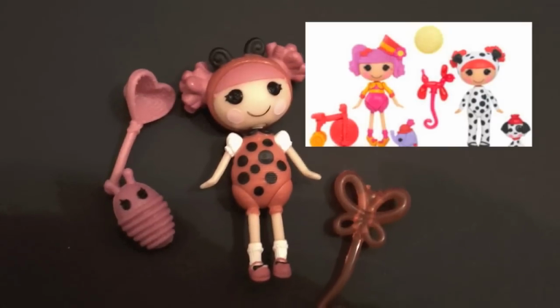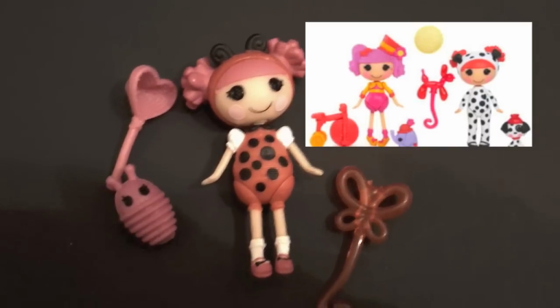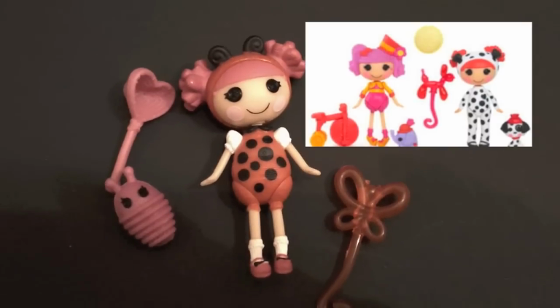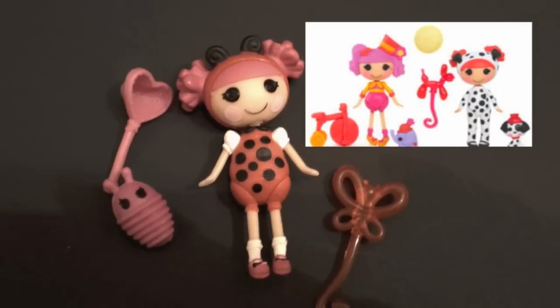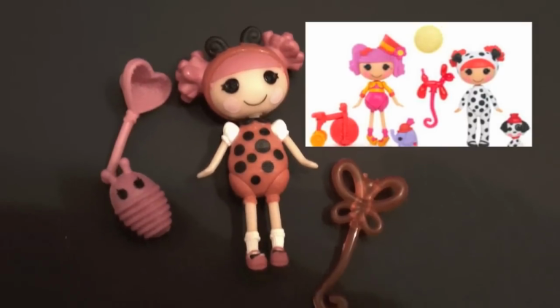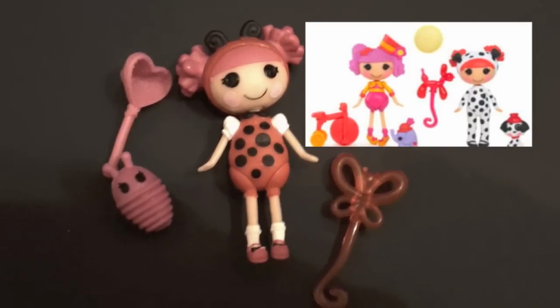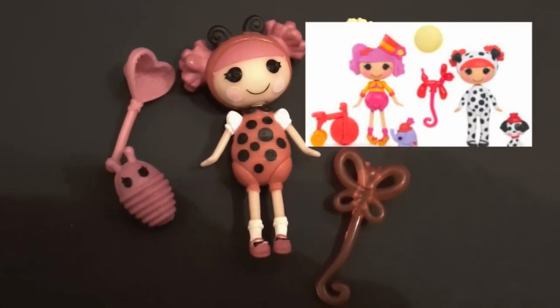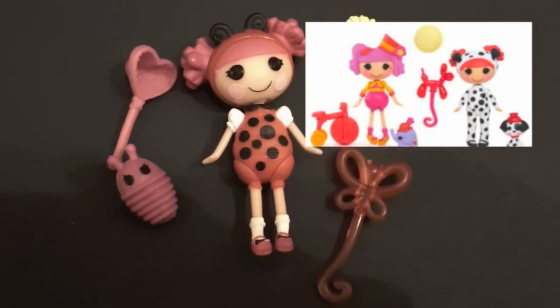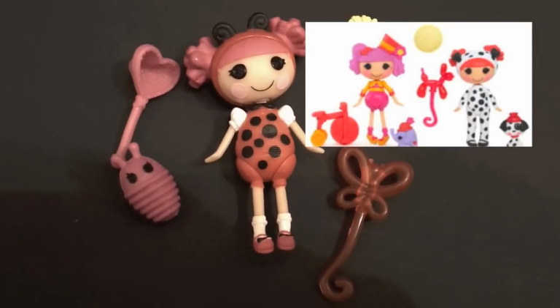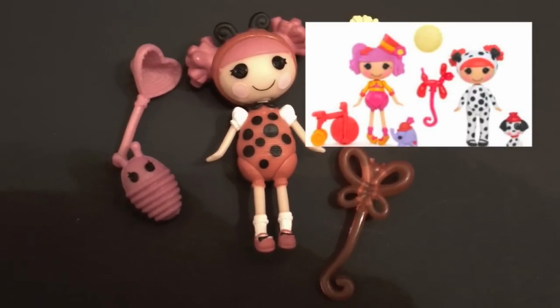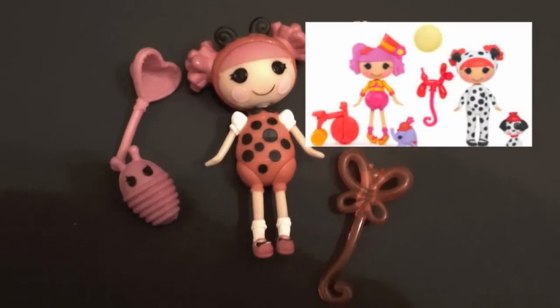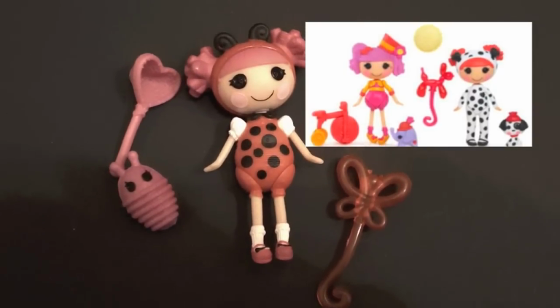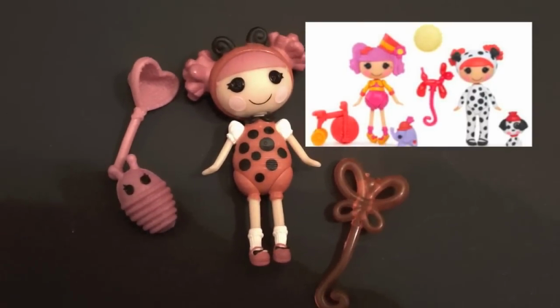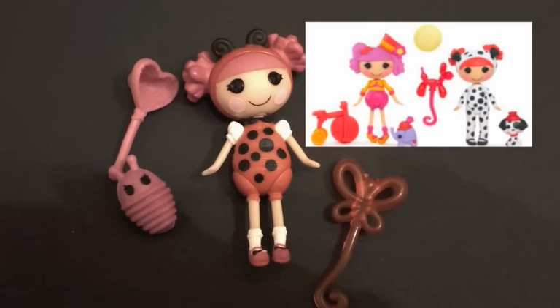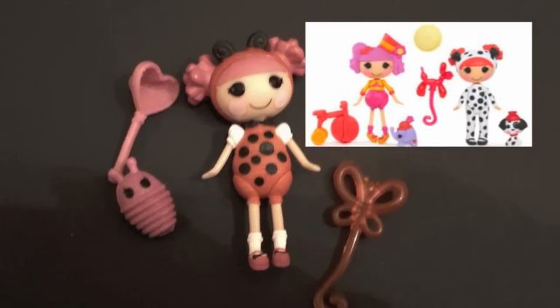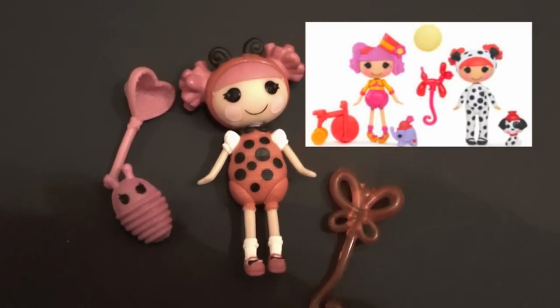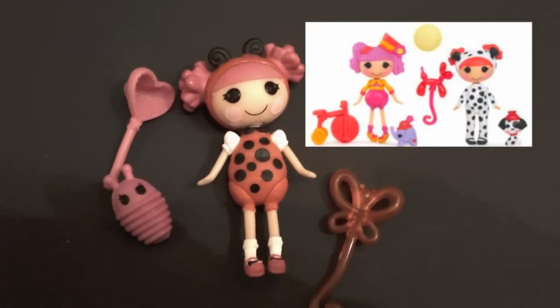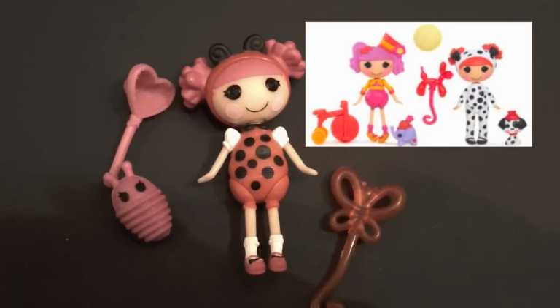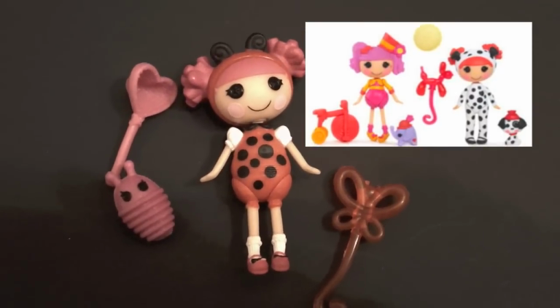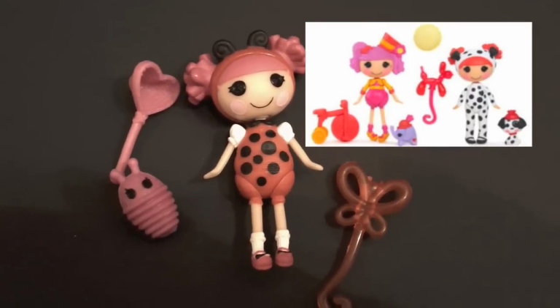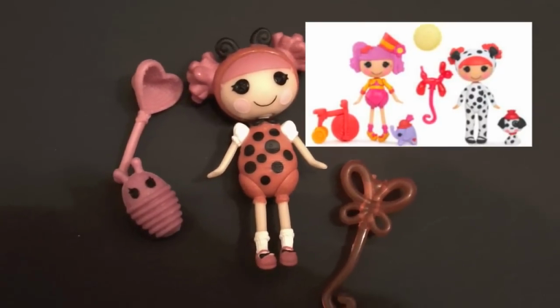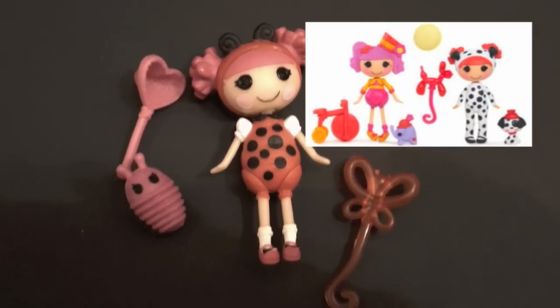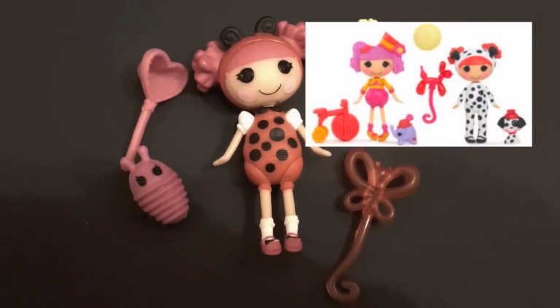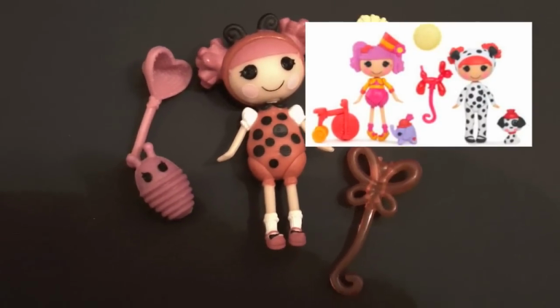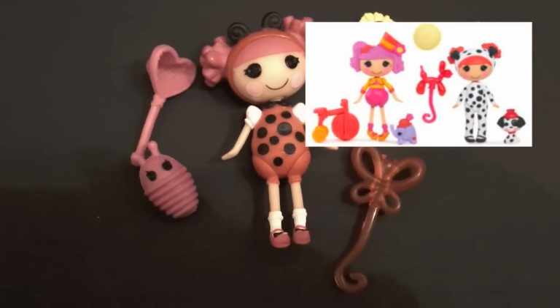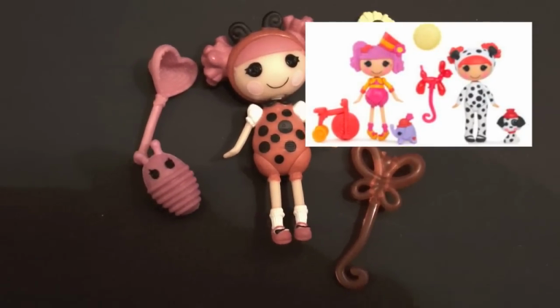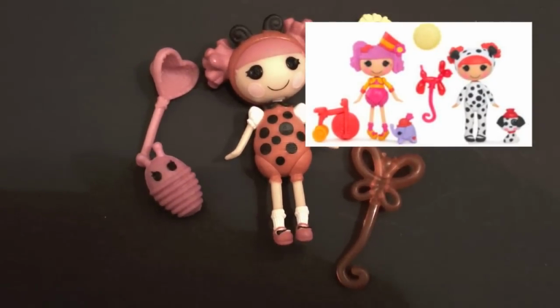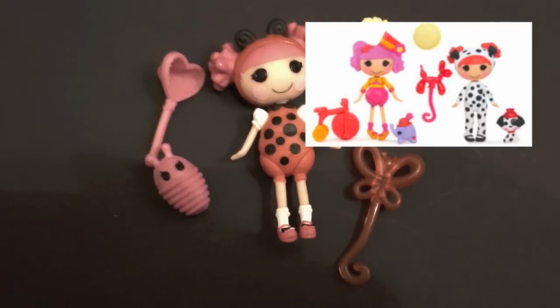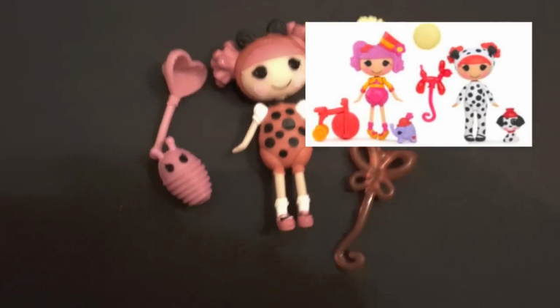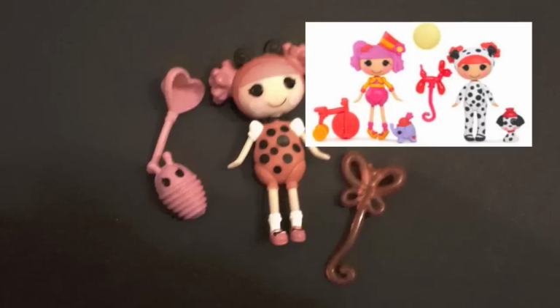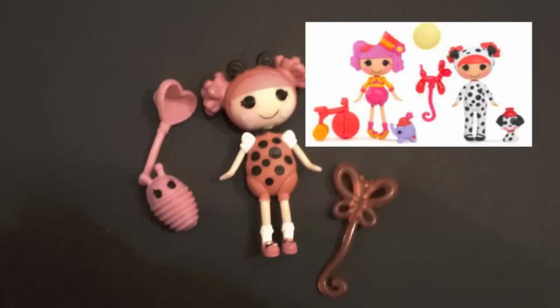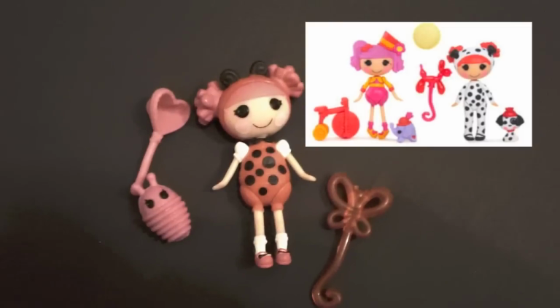Here she is next to the Silly Fun House Minis. She's very similar to Ember Flicker Flame.